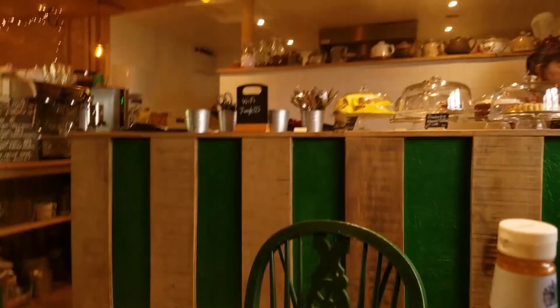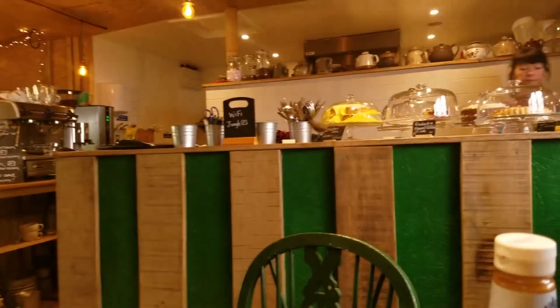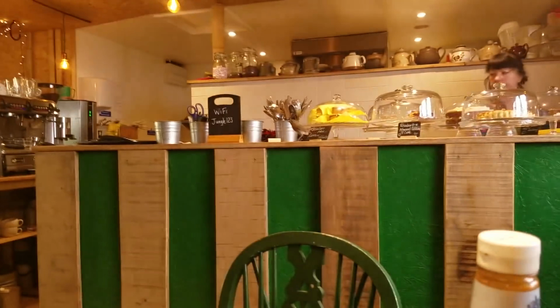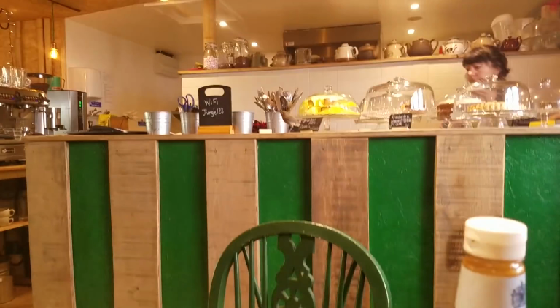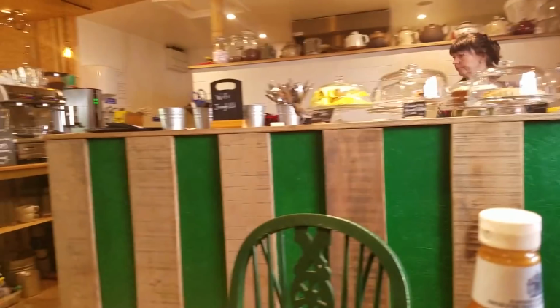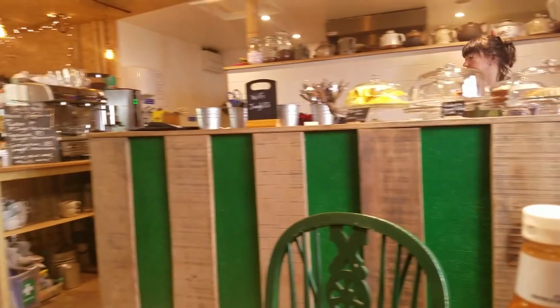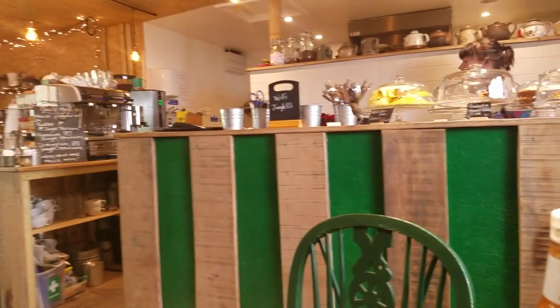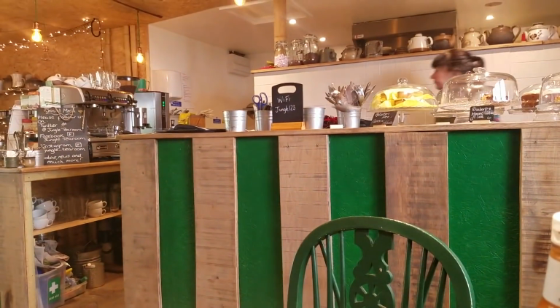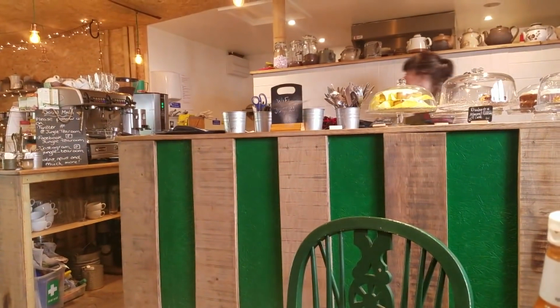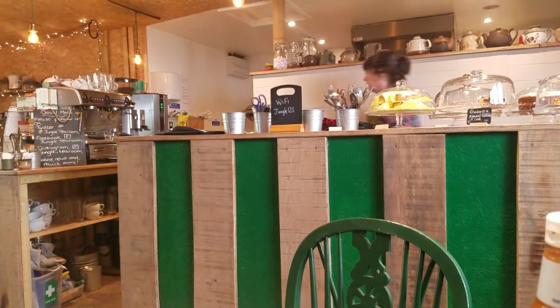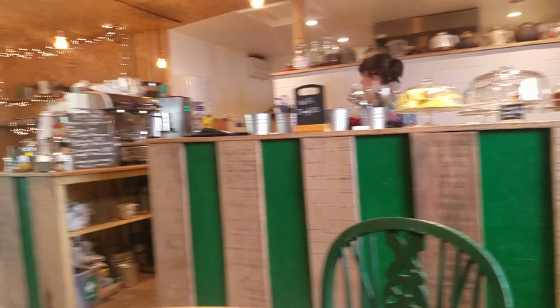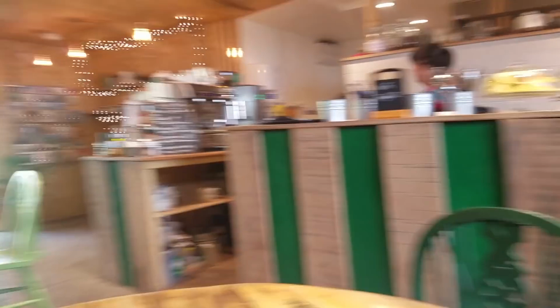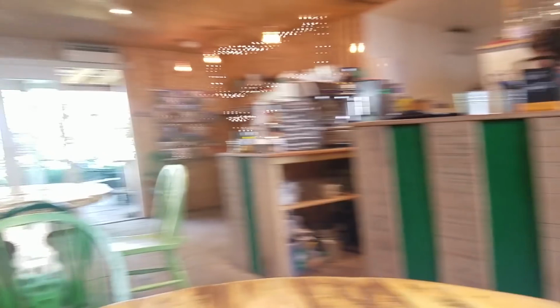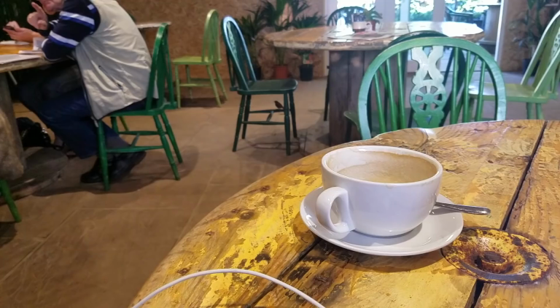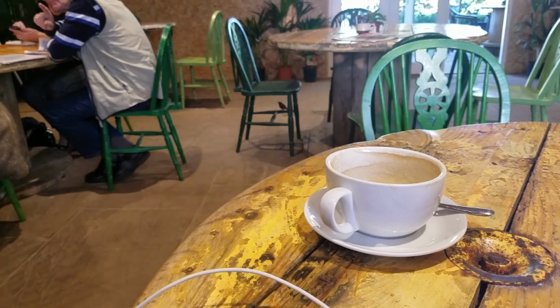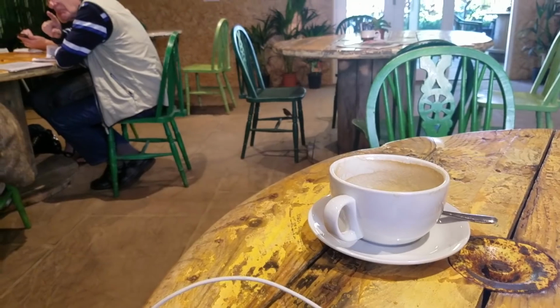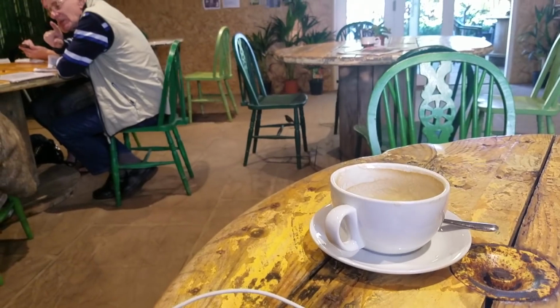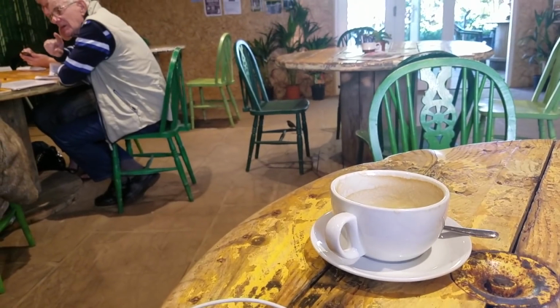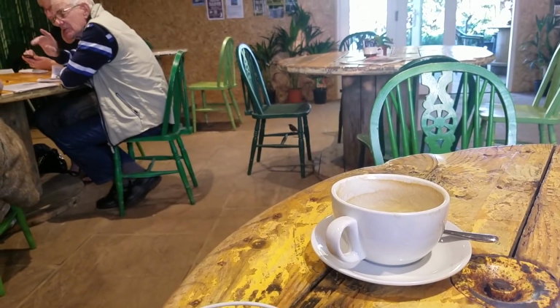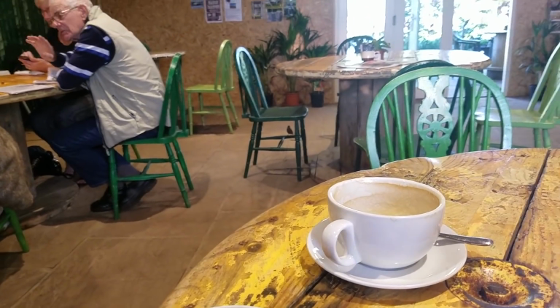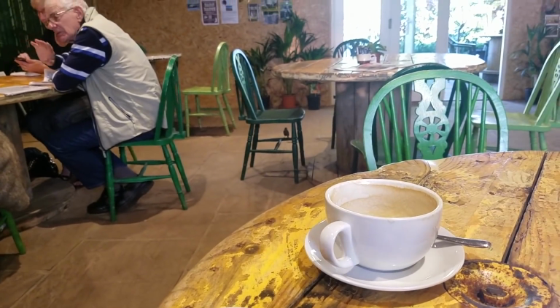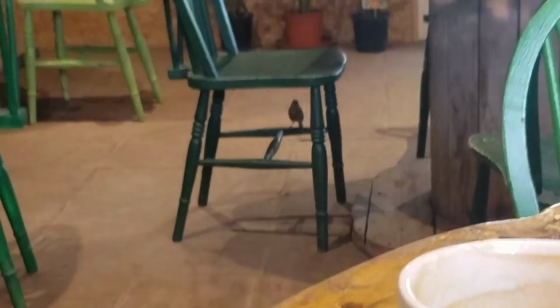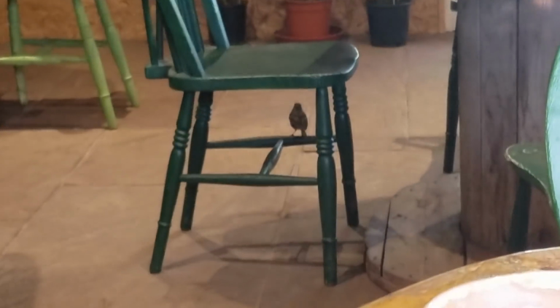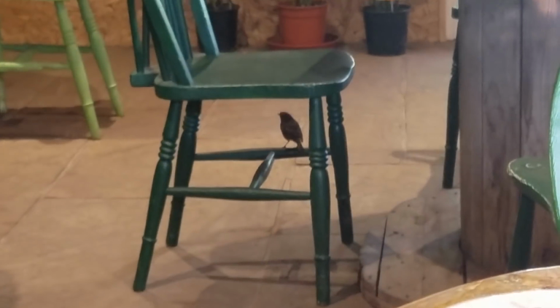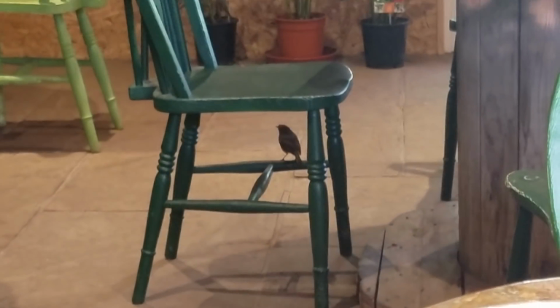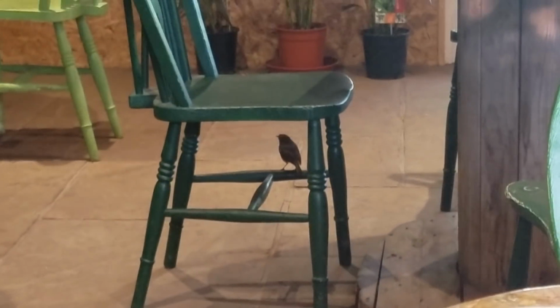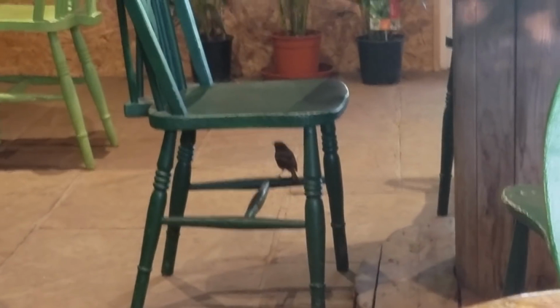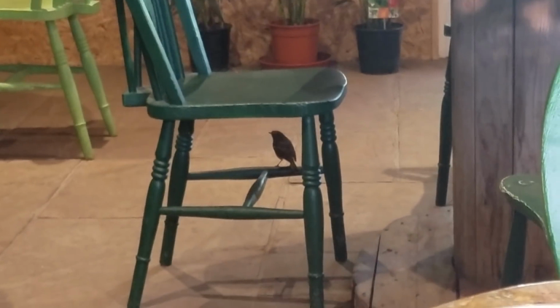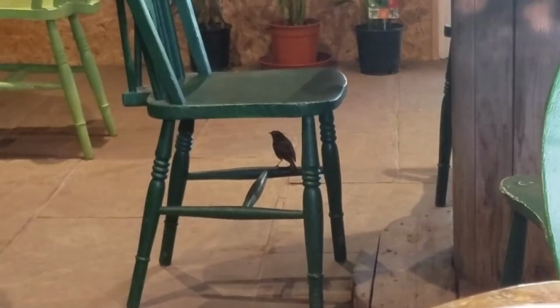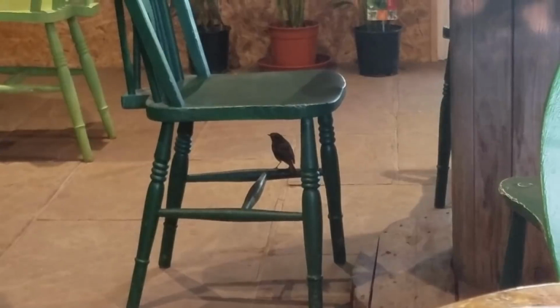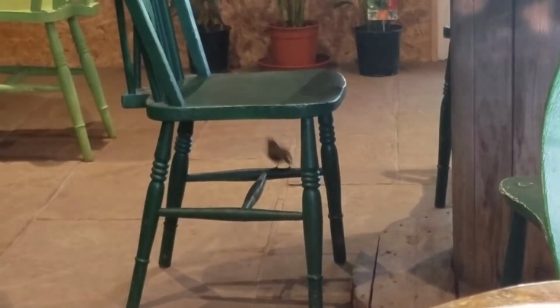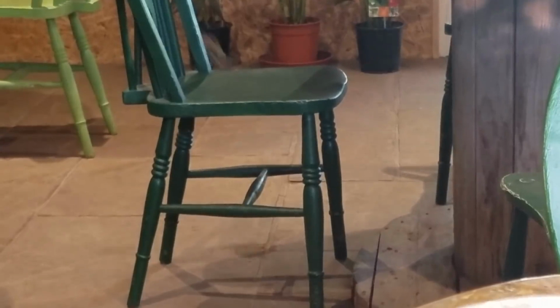Check out this cheeky little Robin. Cheeky little Robin.